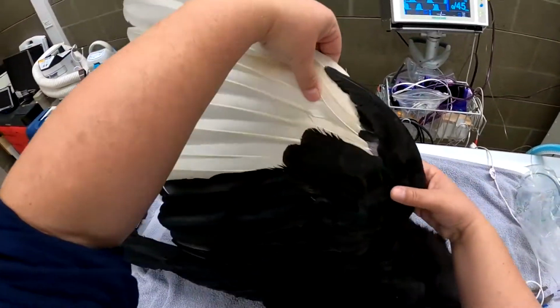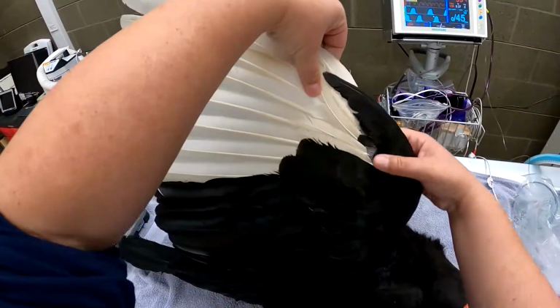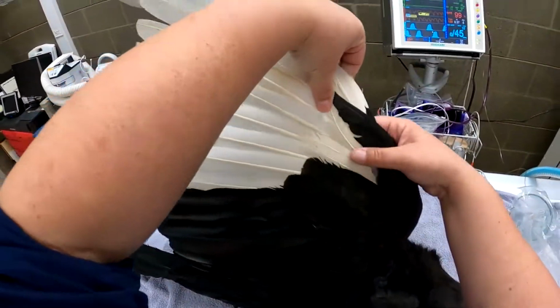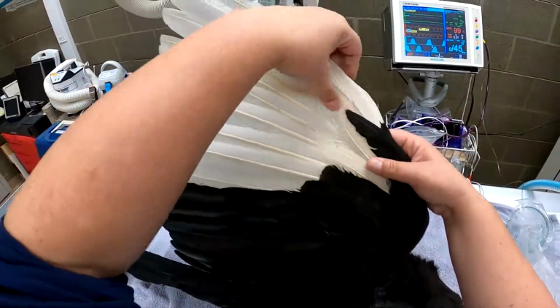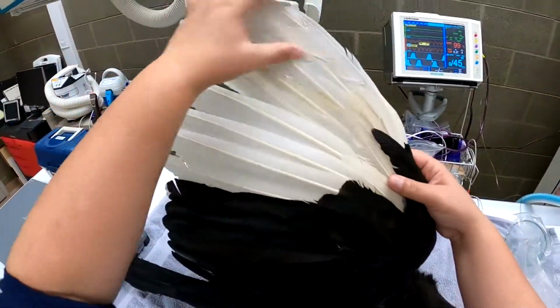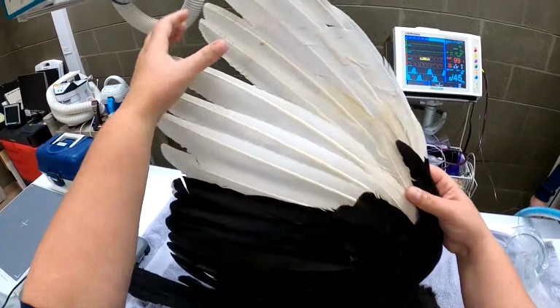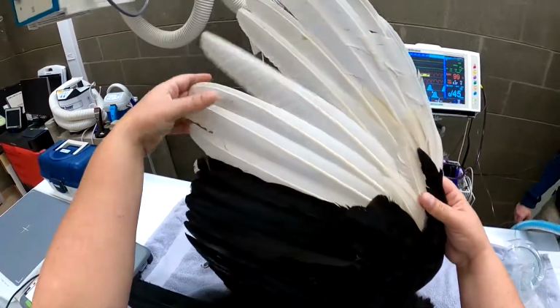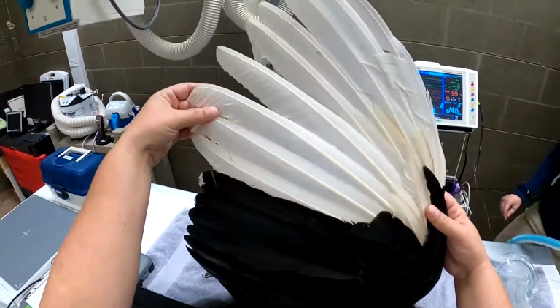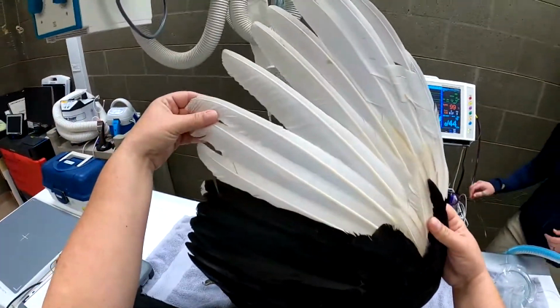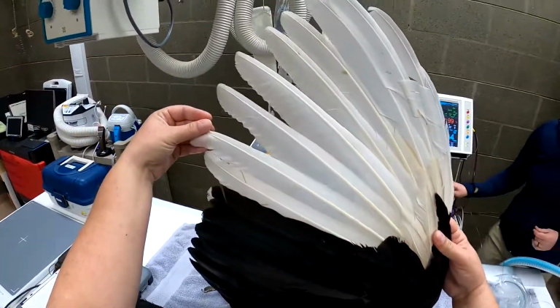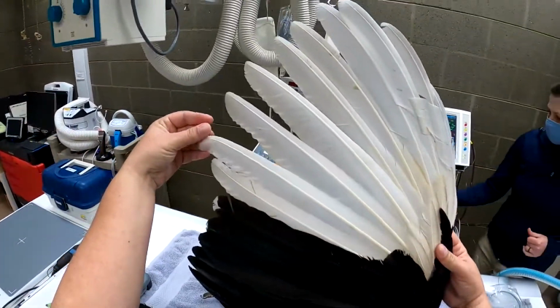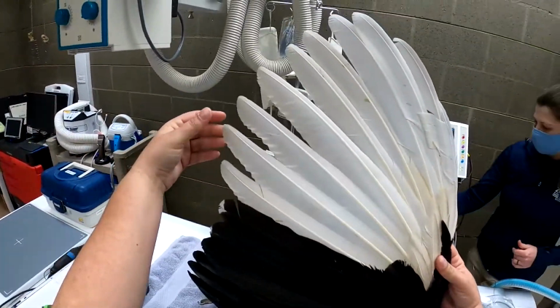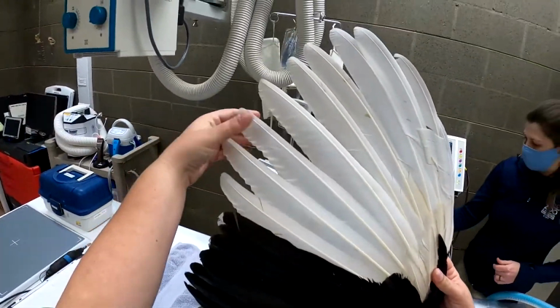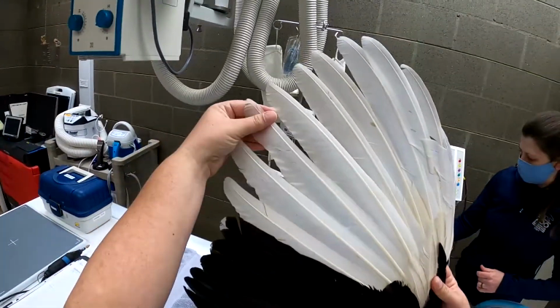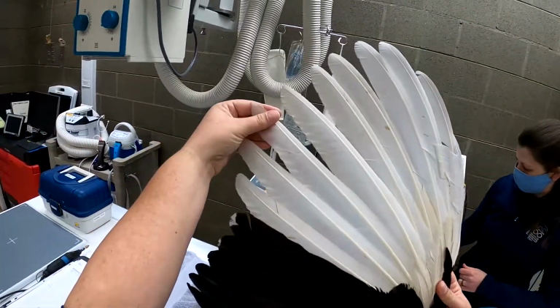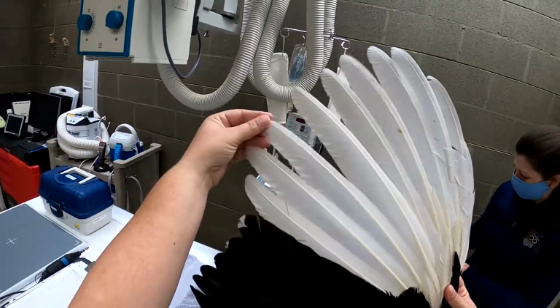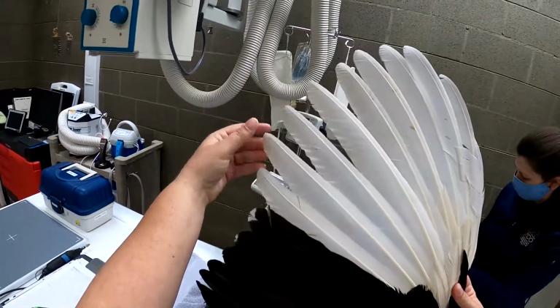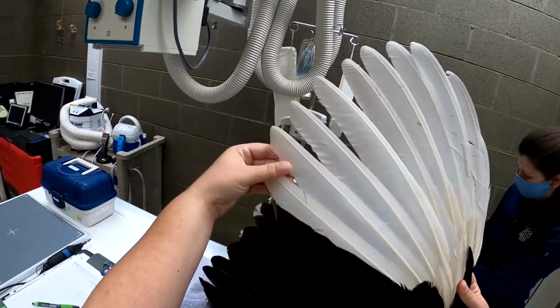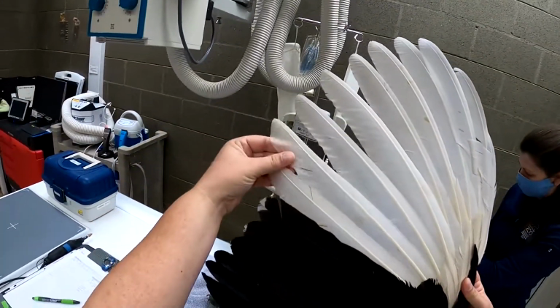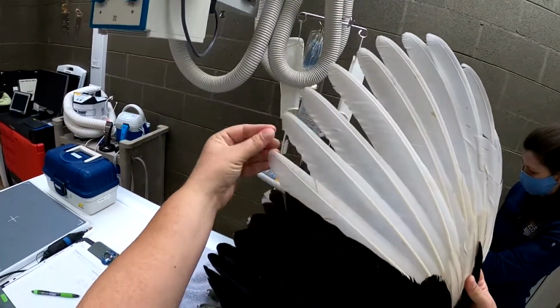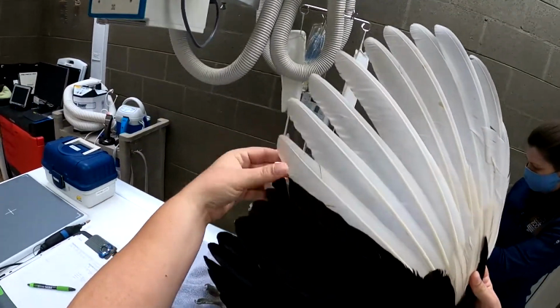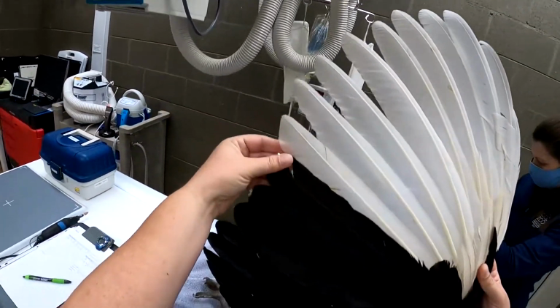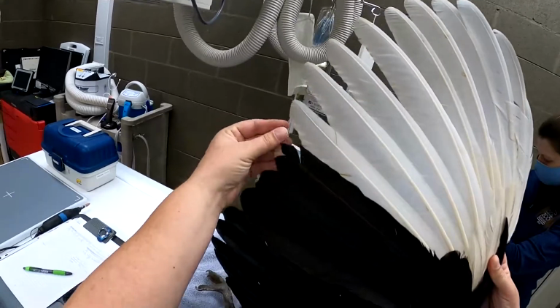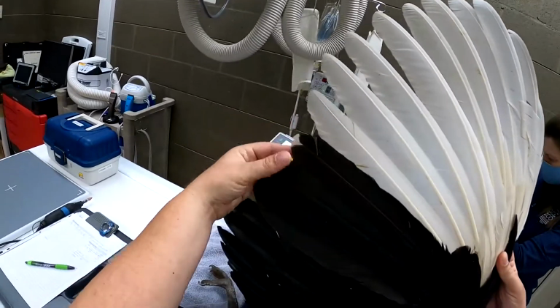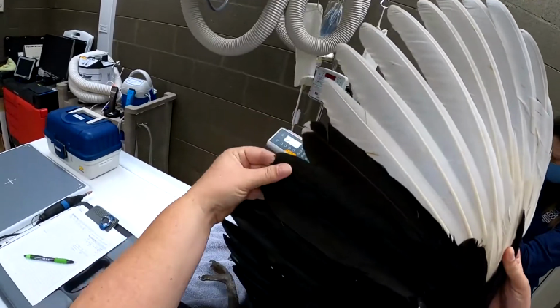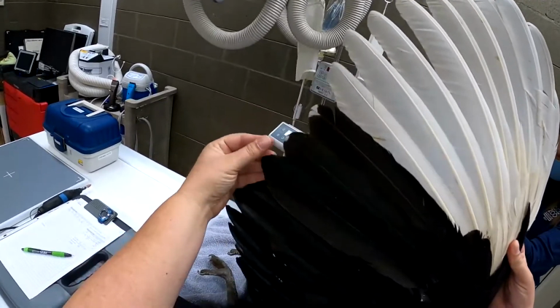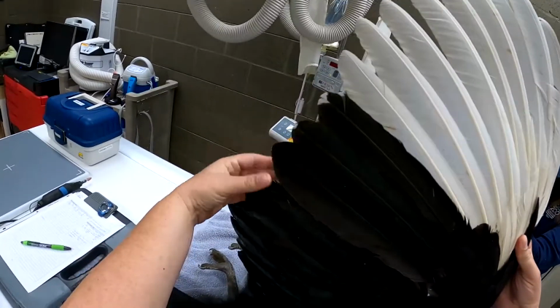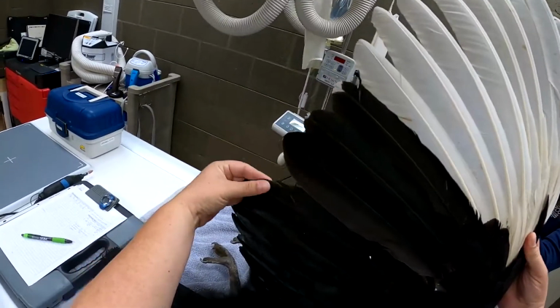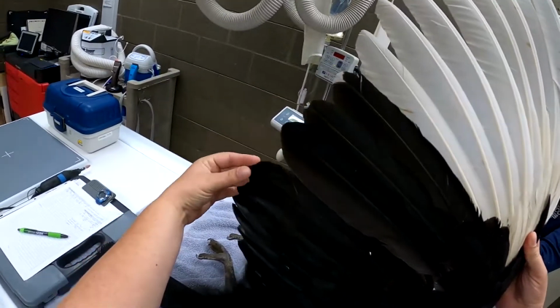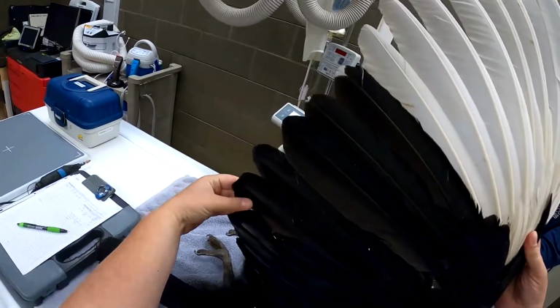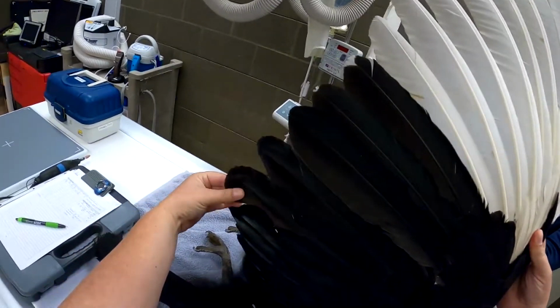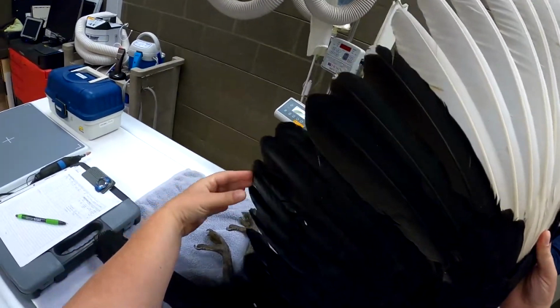Look at her feathers — the overall quality looks good.